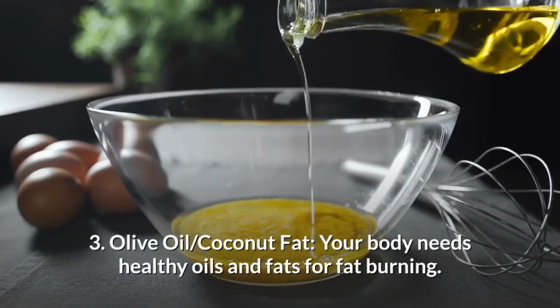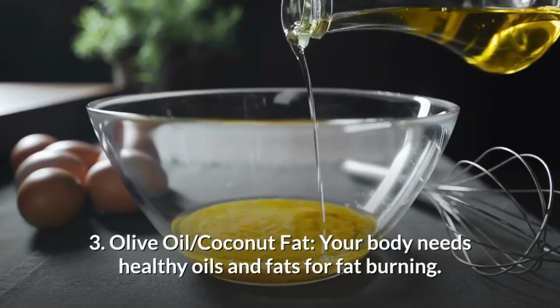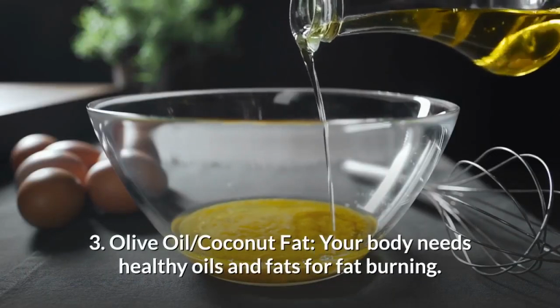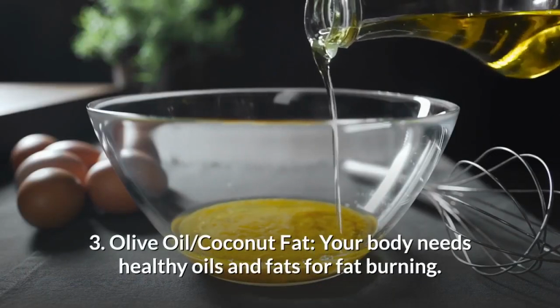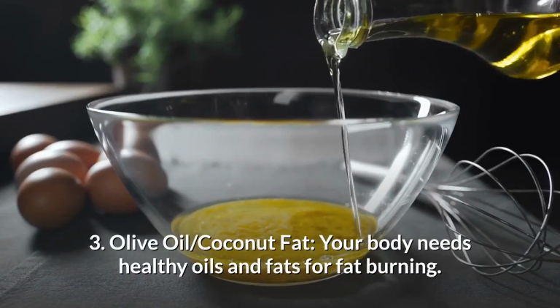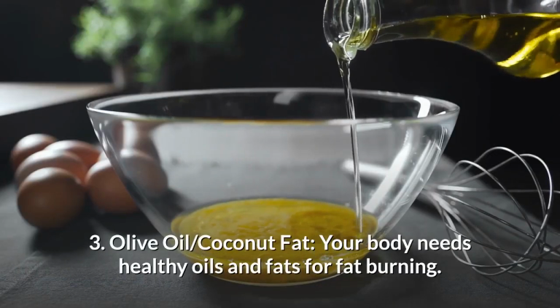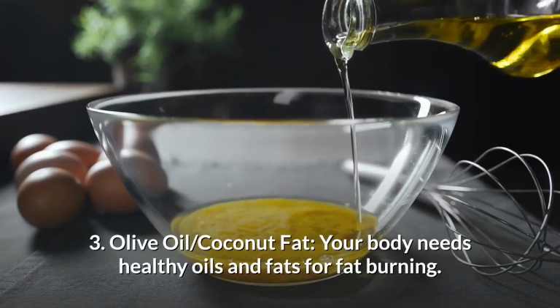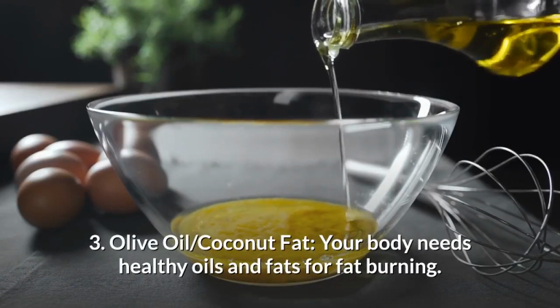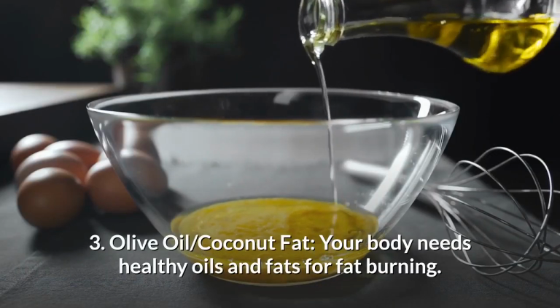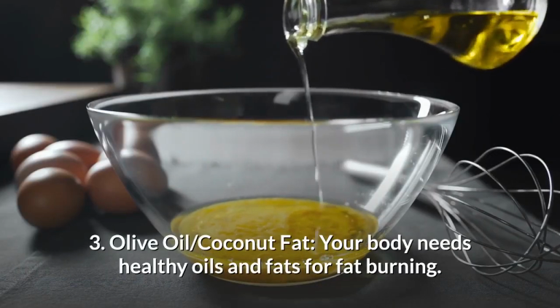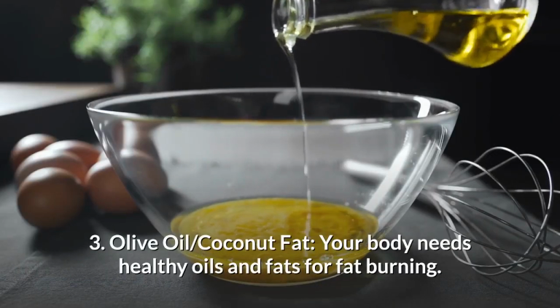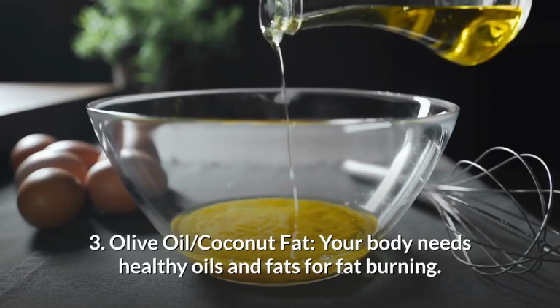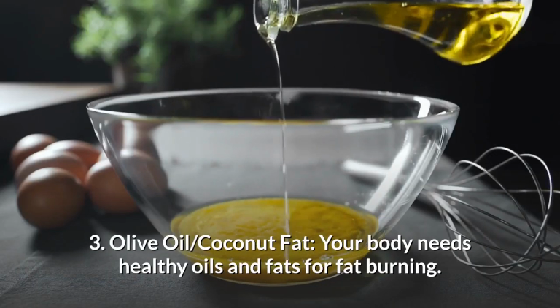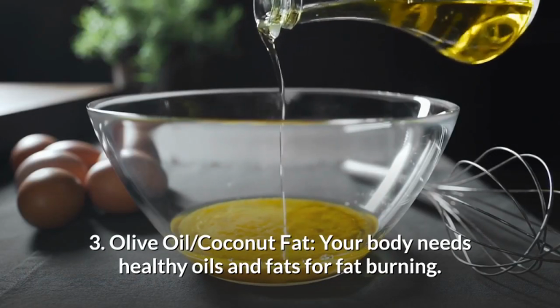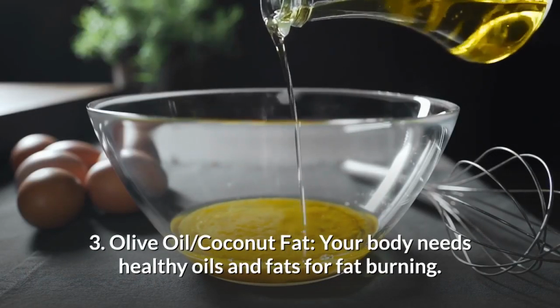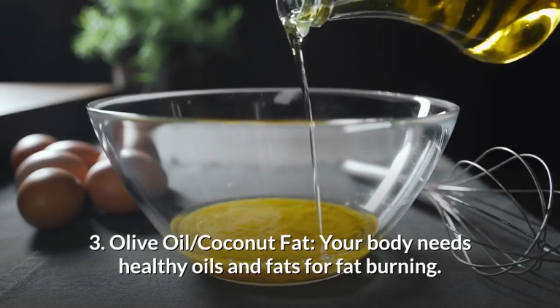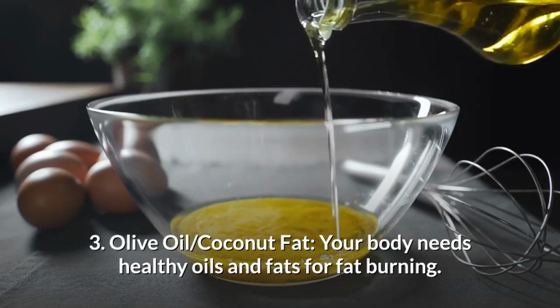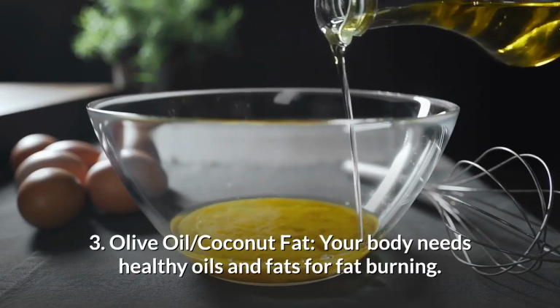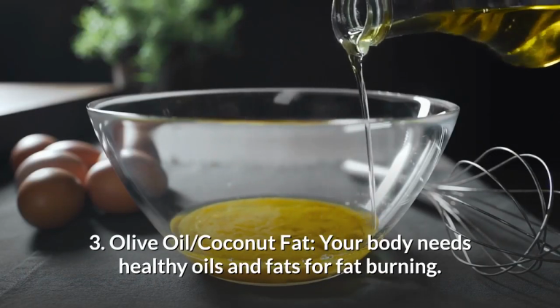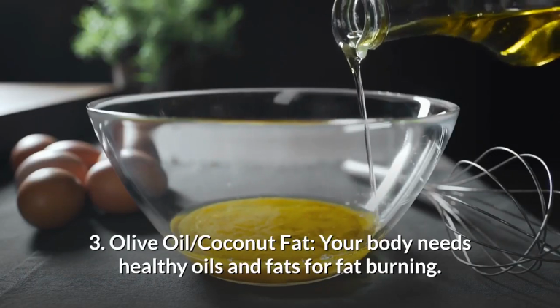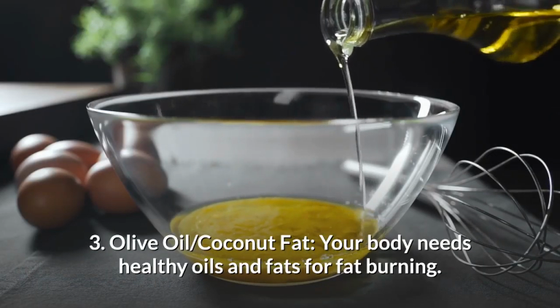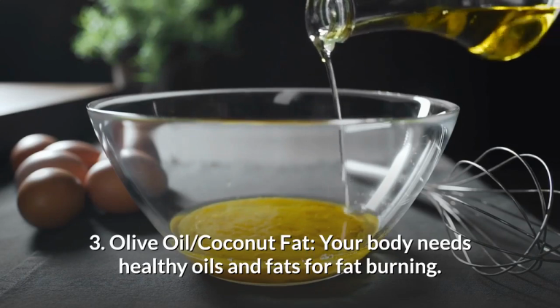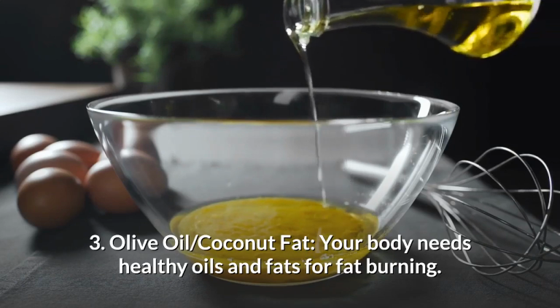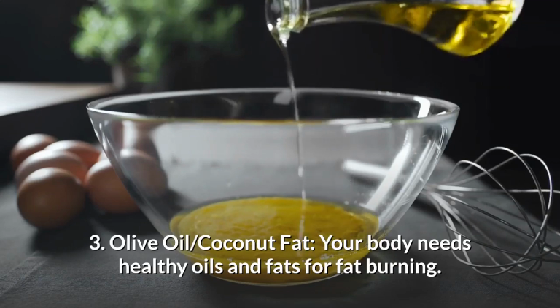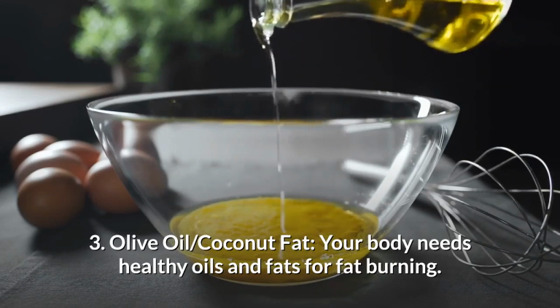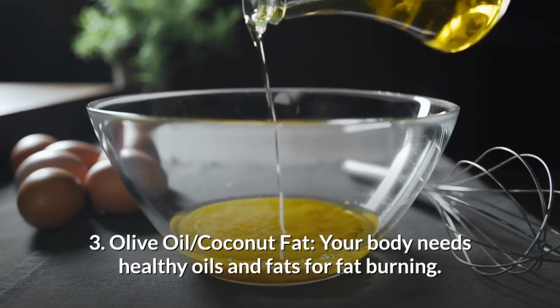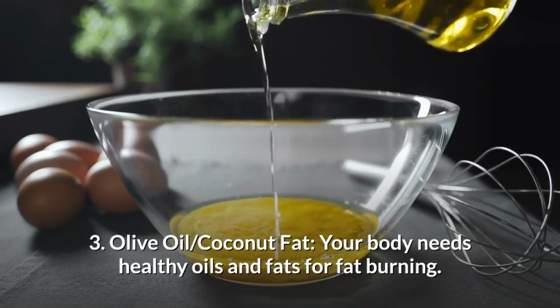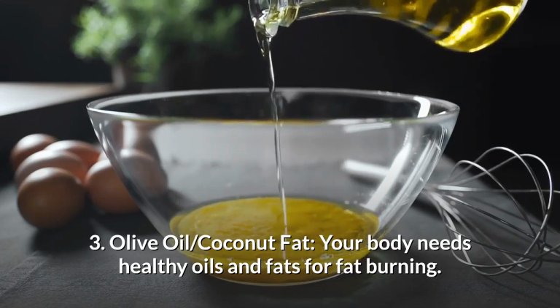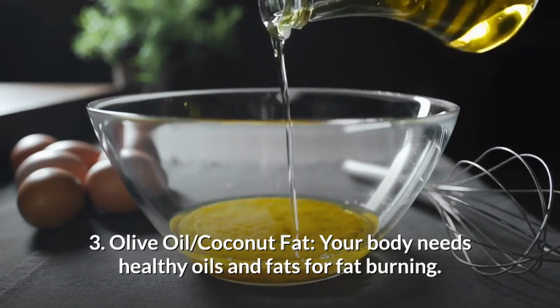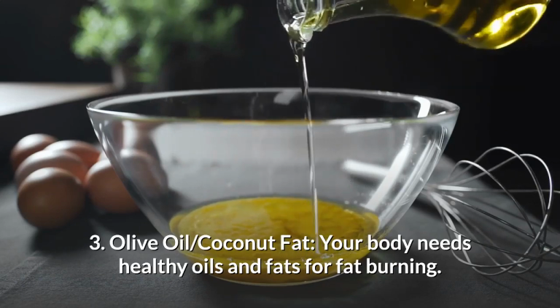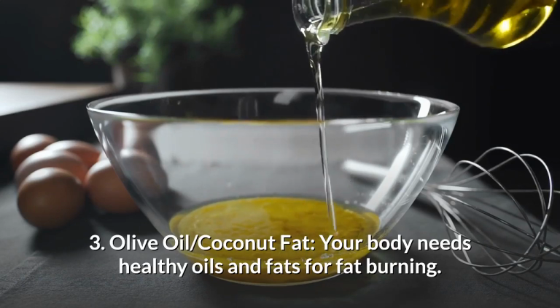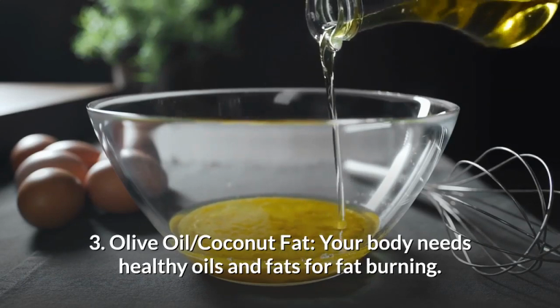Number 3: Olive oil or coconut fat. Your body needs healthy oils and fats for fat burning.